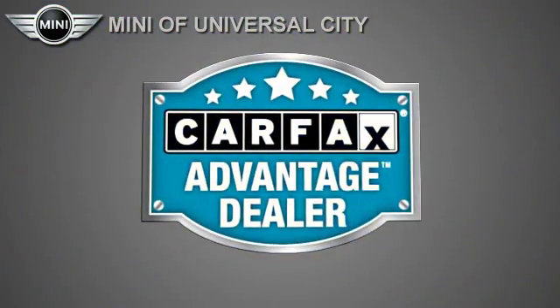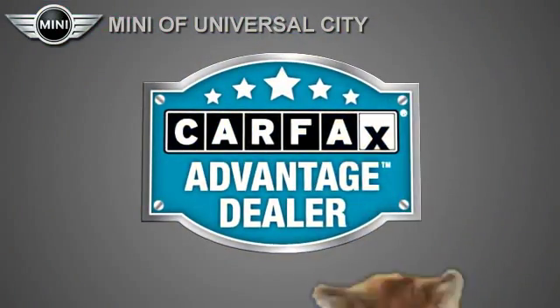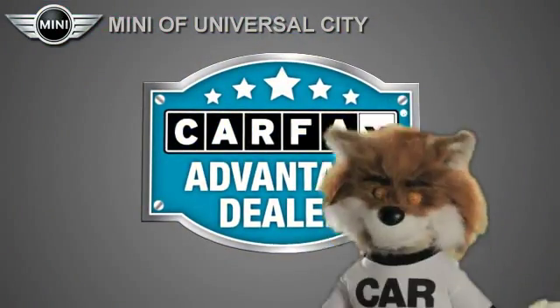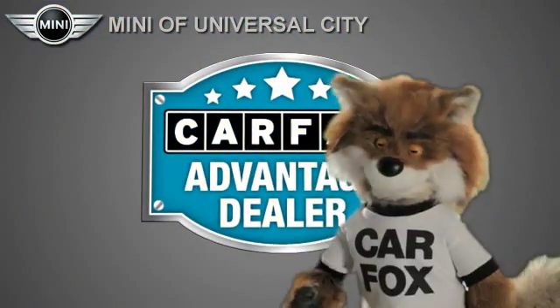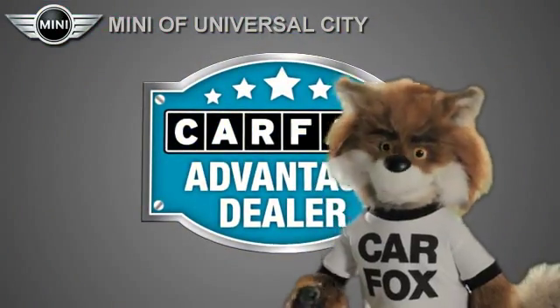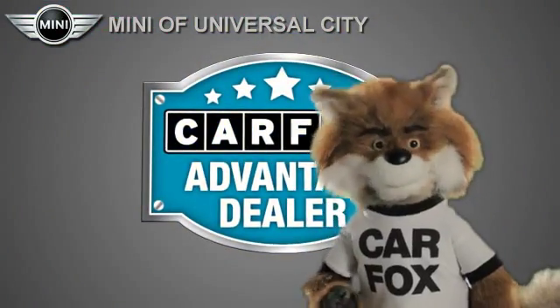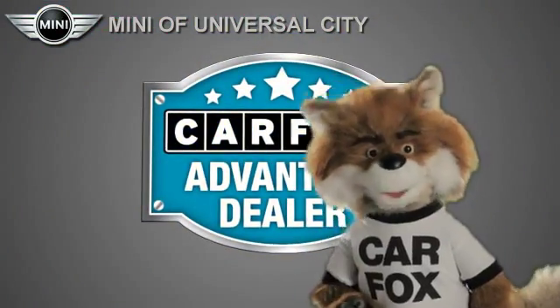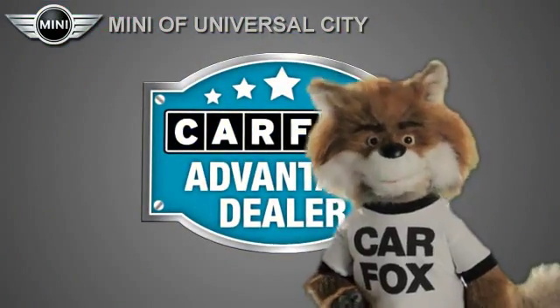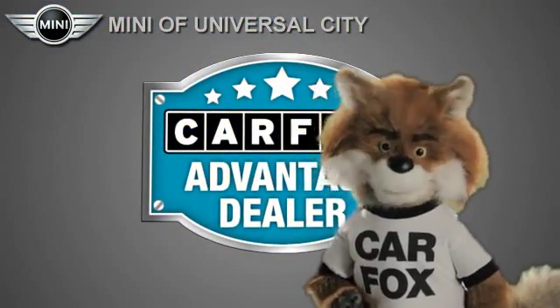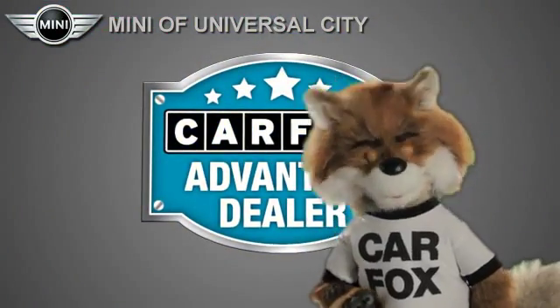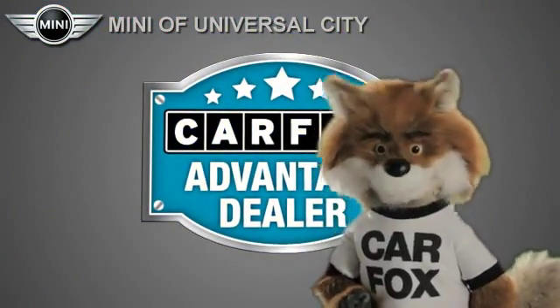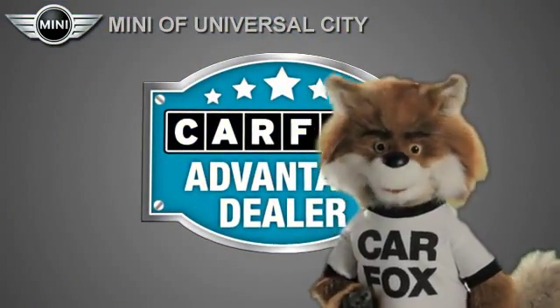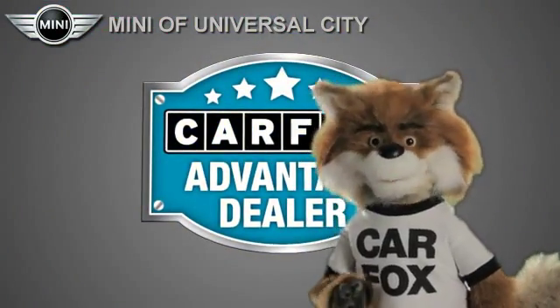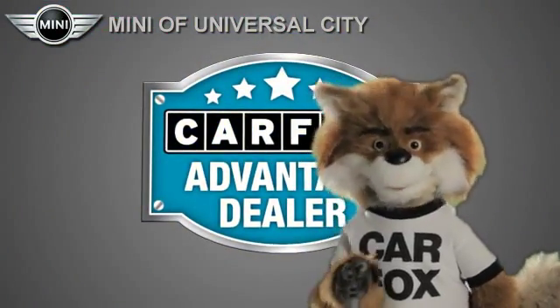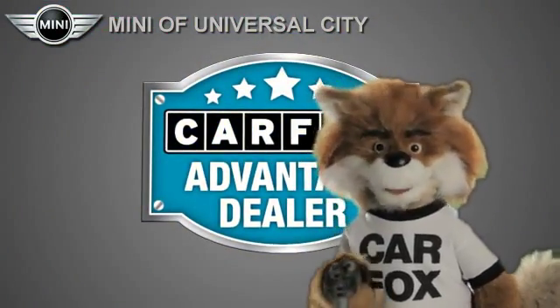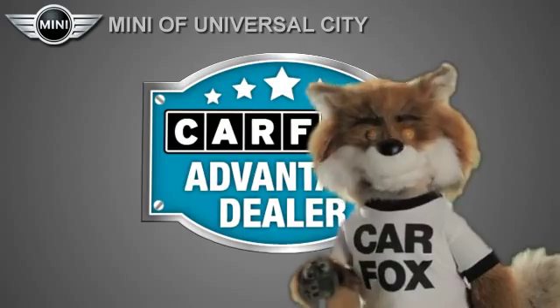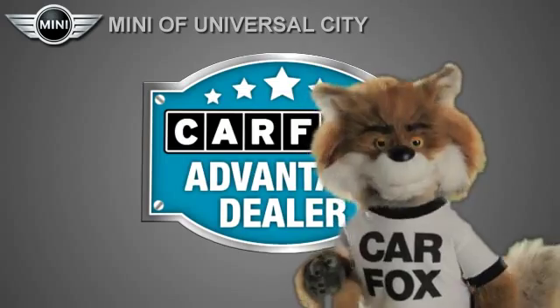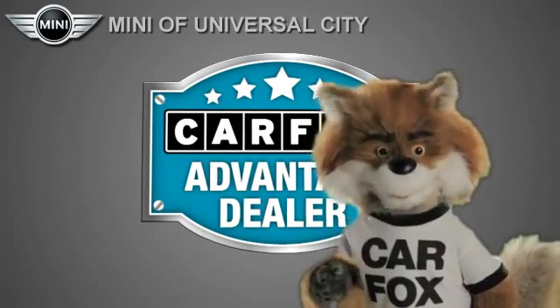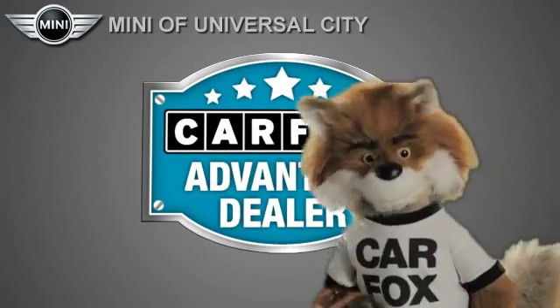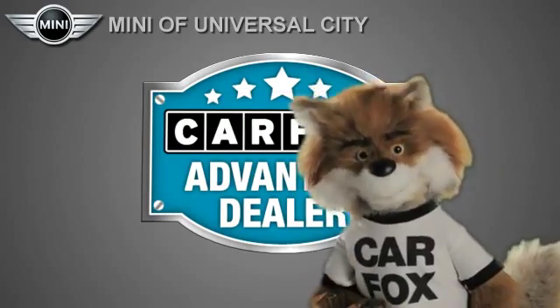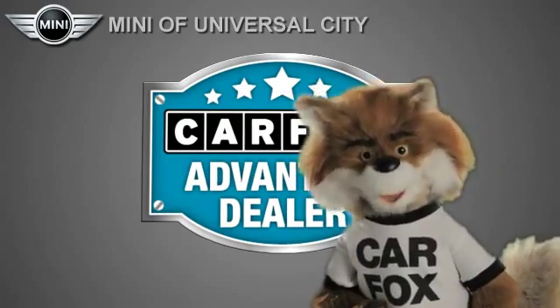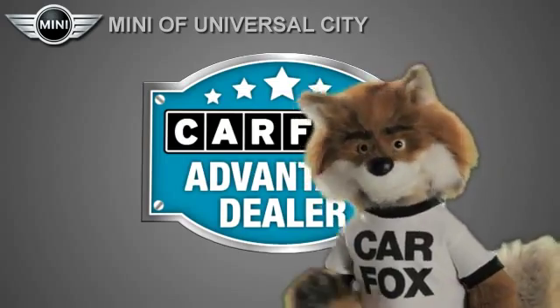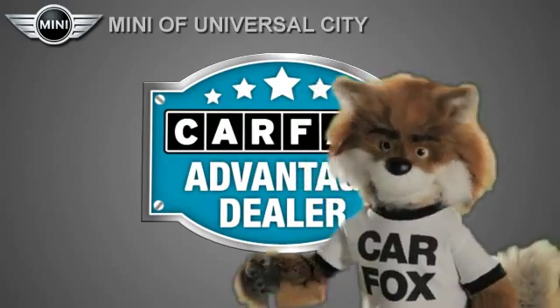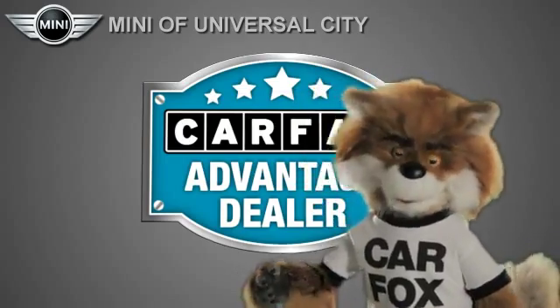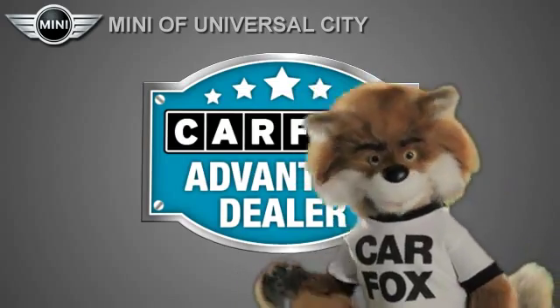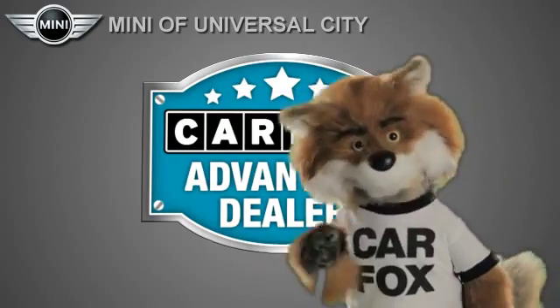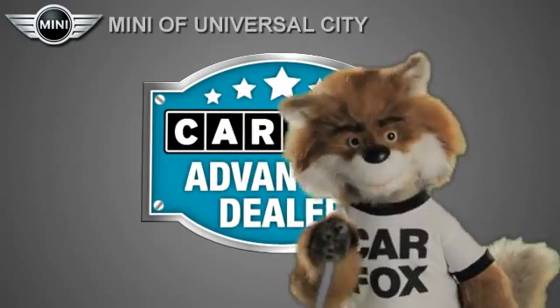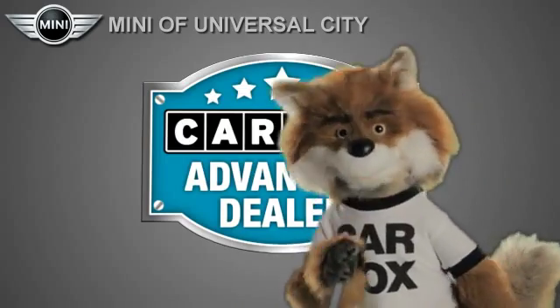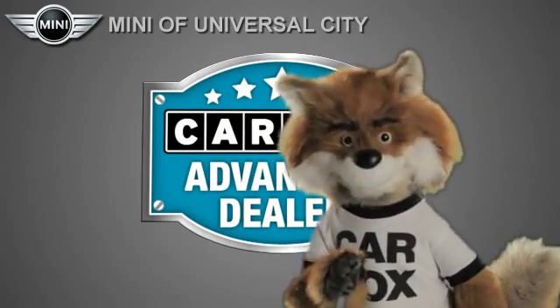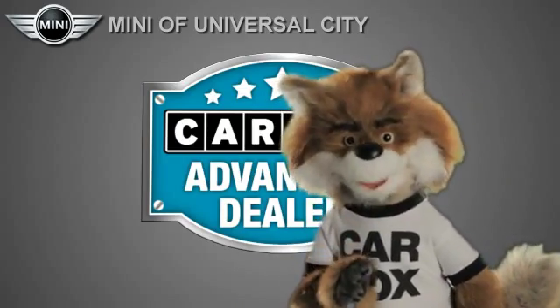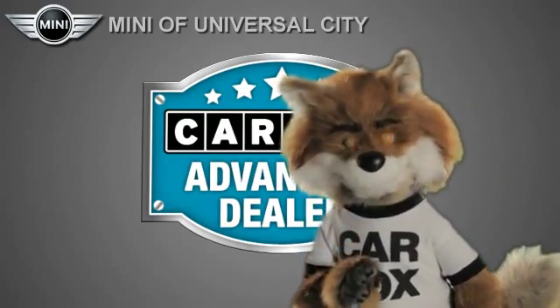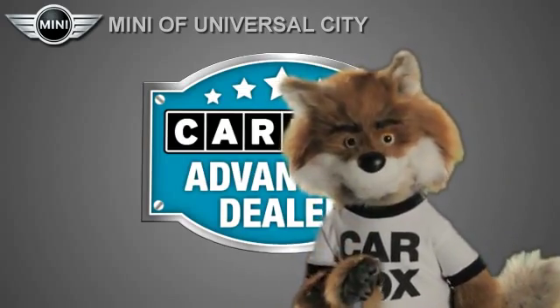Just say, show me the Carfax at MINI of Universal City, a Carfax Advantage dealer.